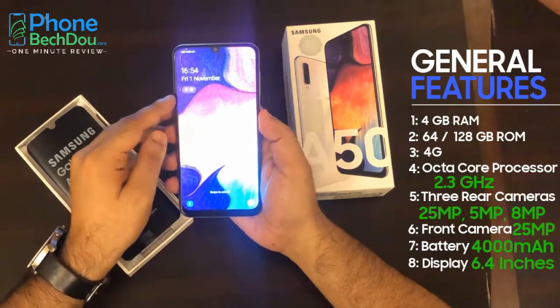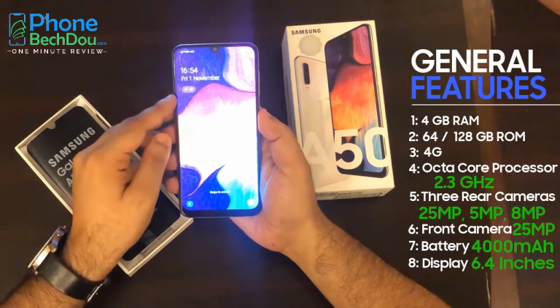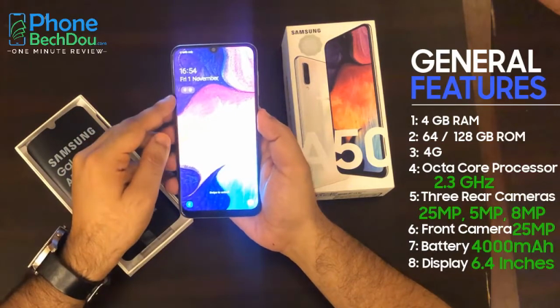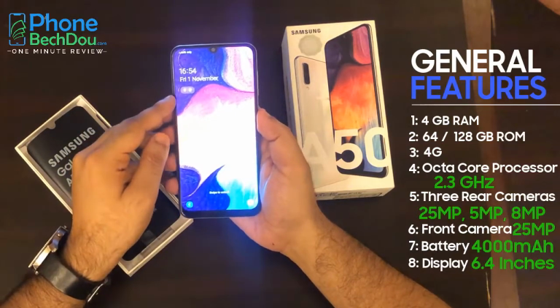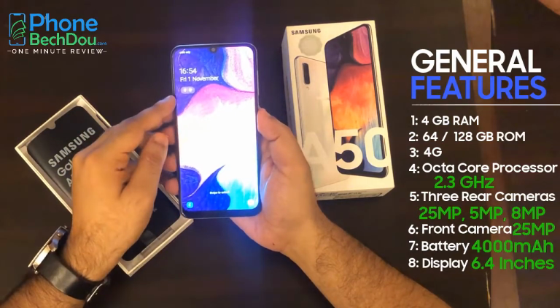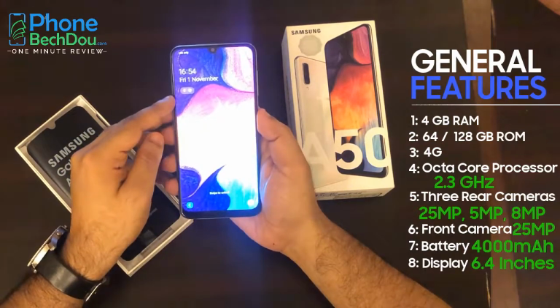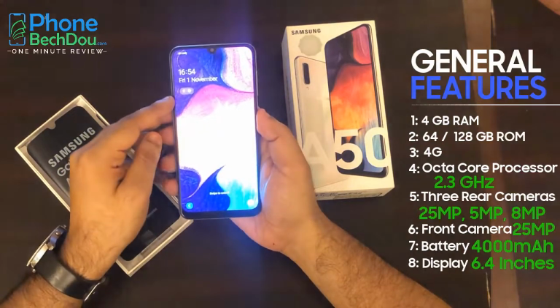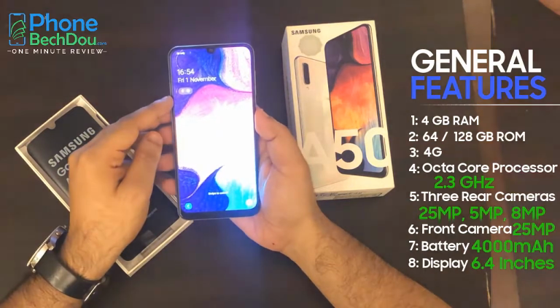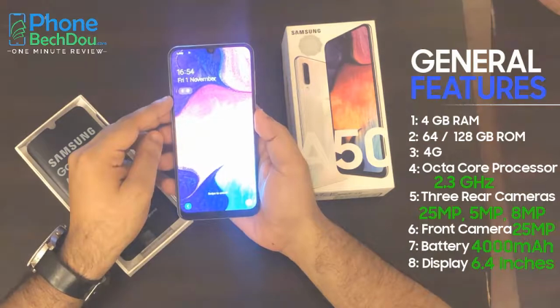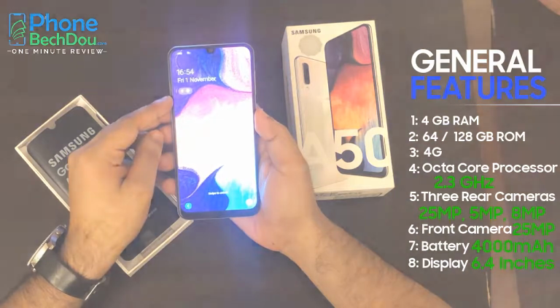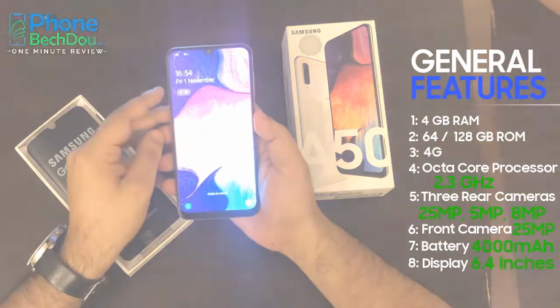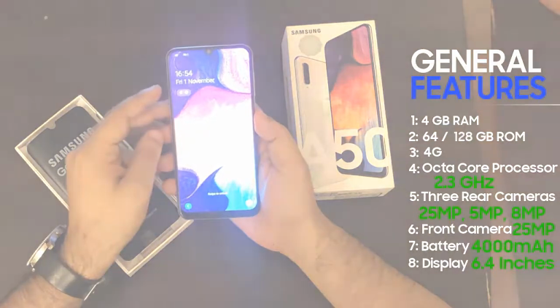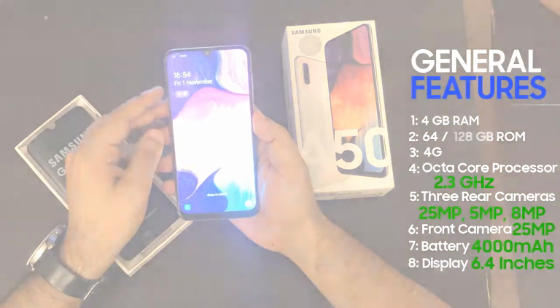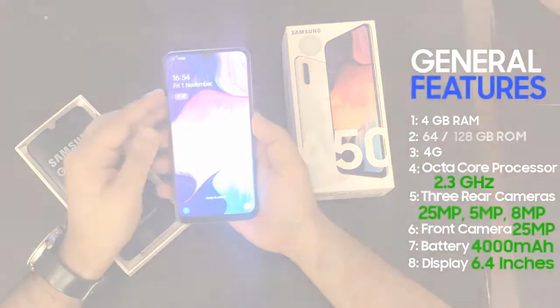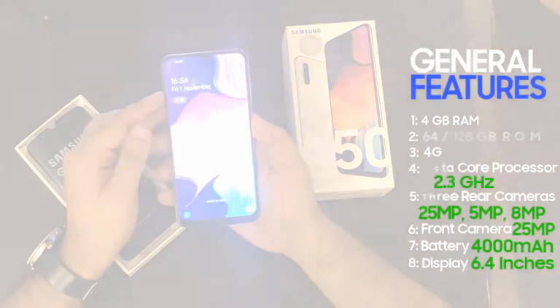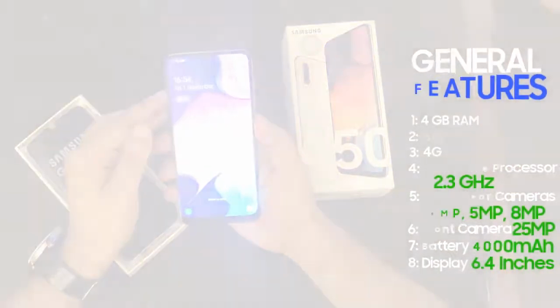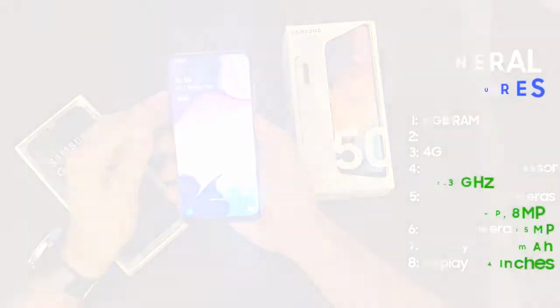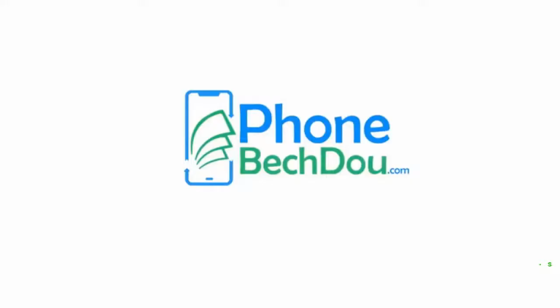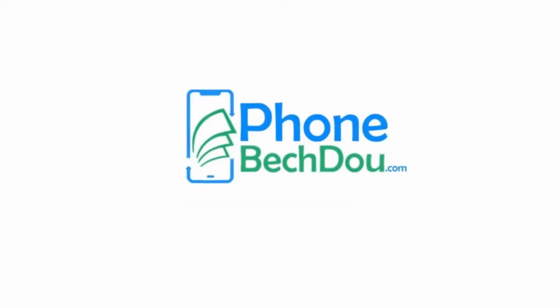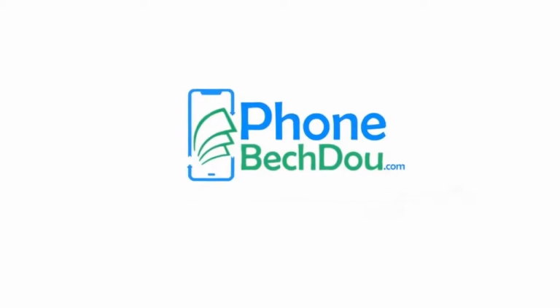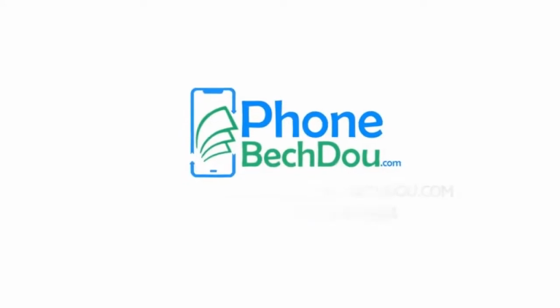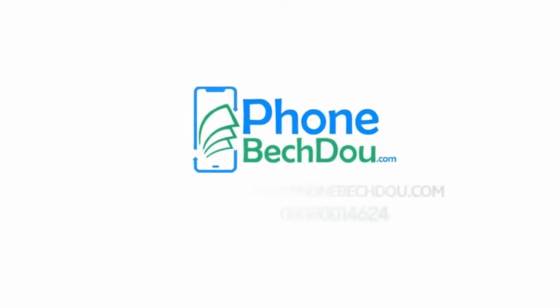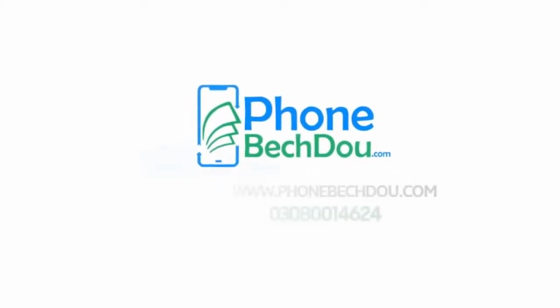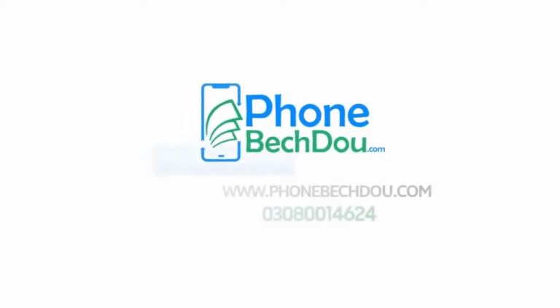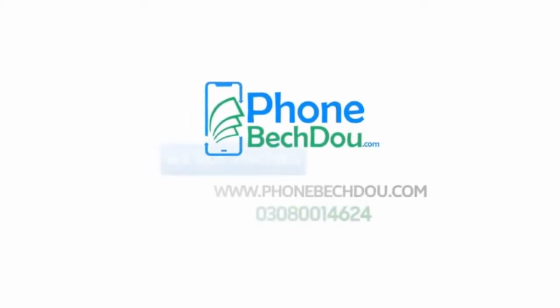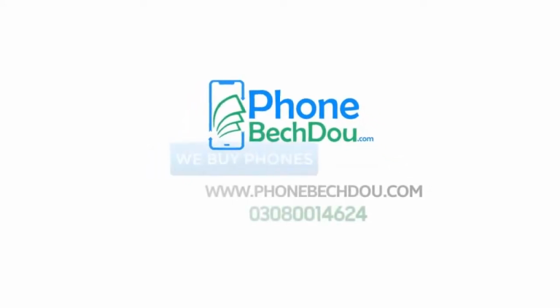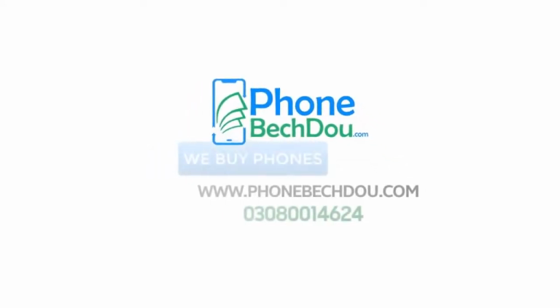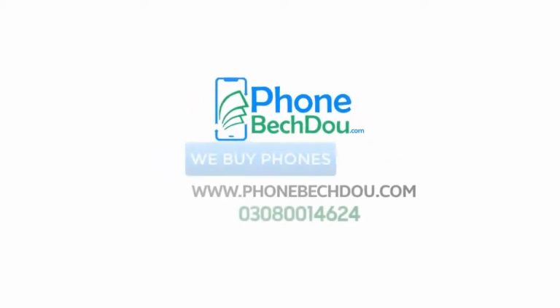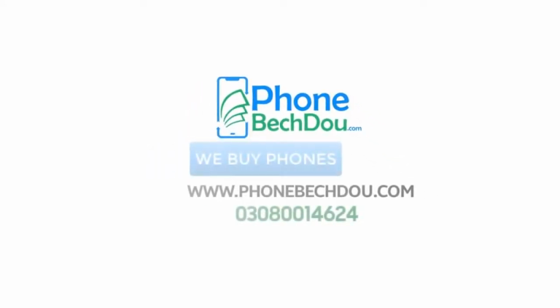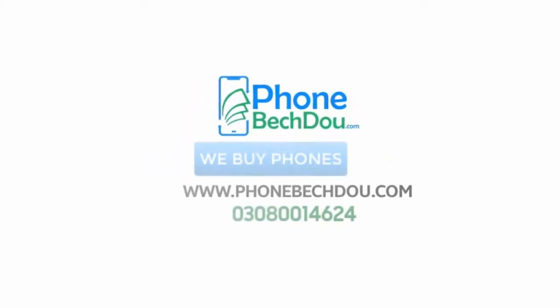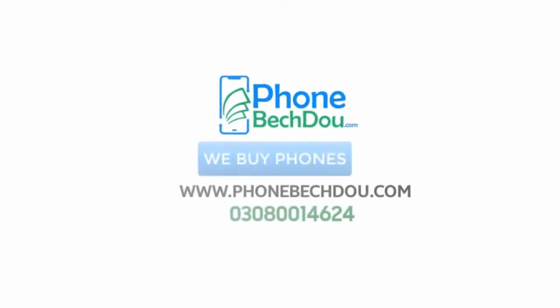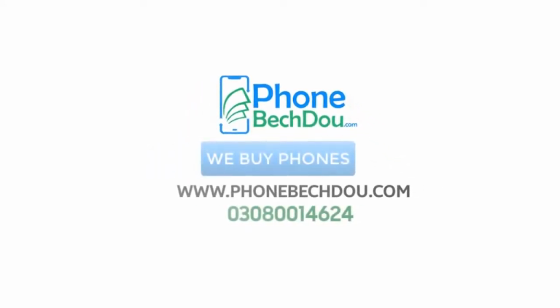Thank you for watching PhoneBesto. Thank you.